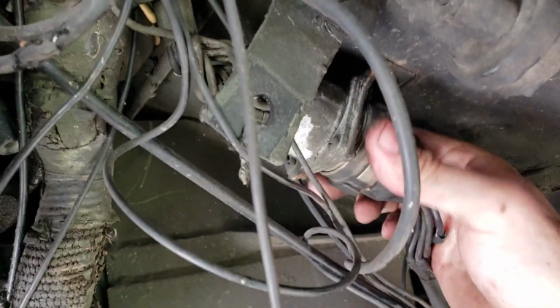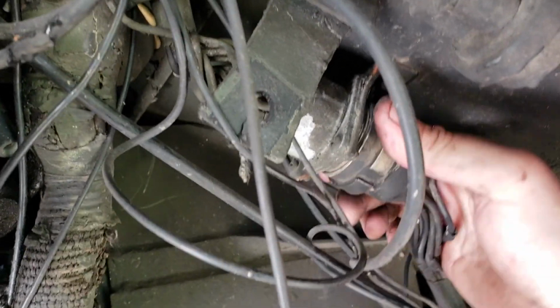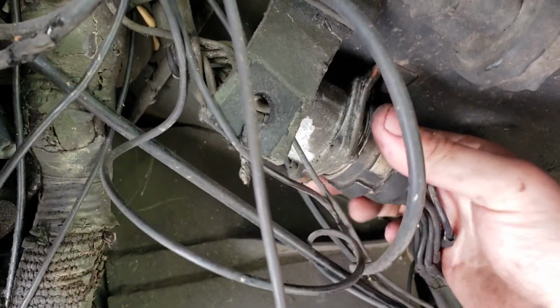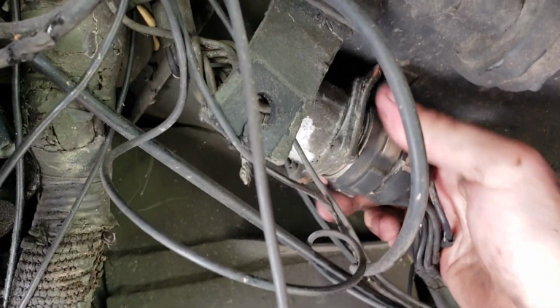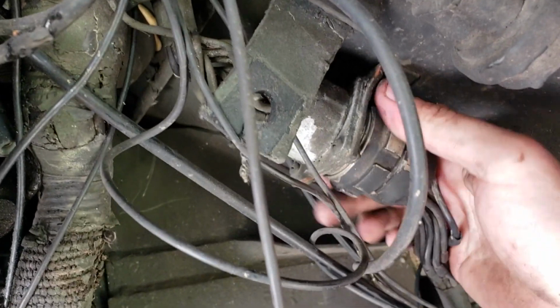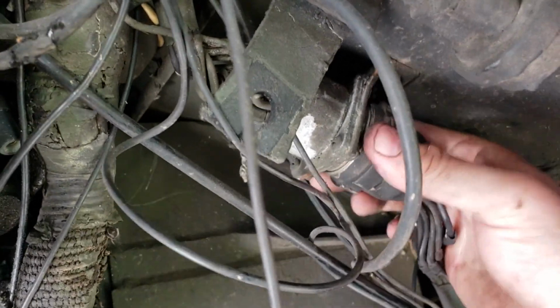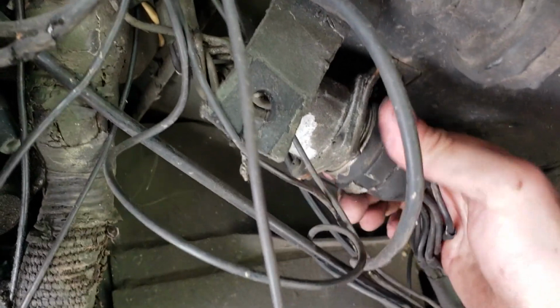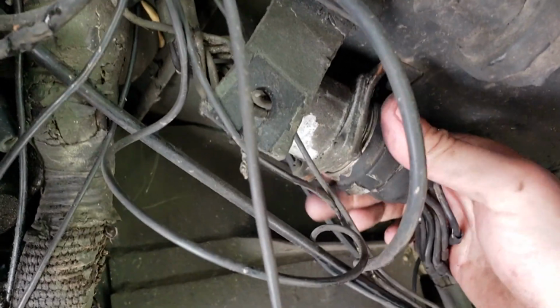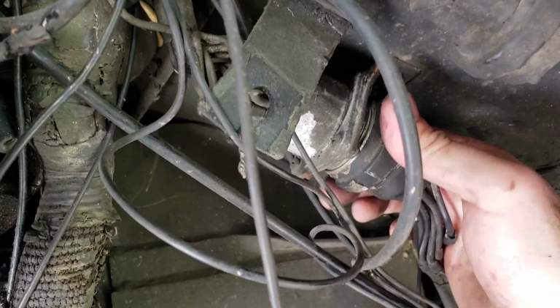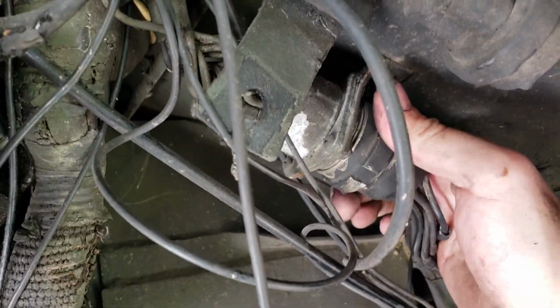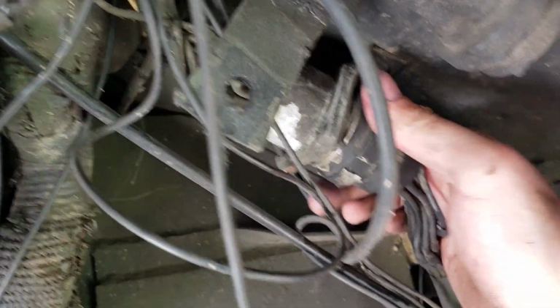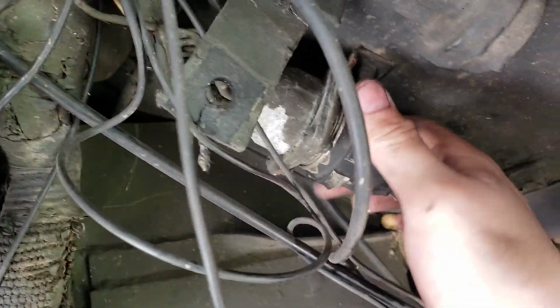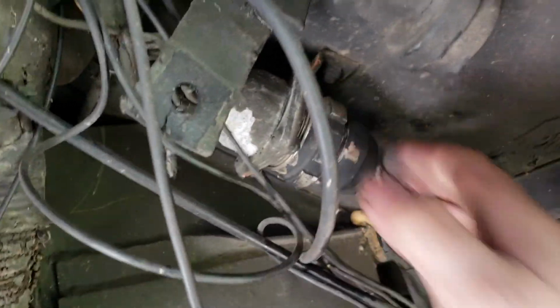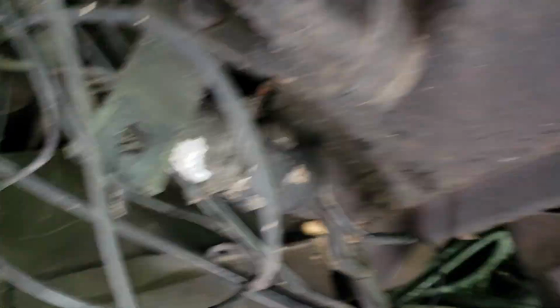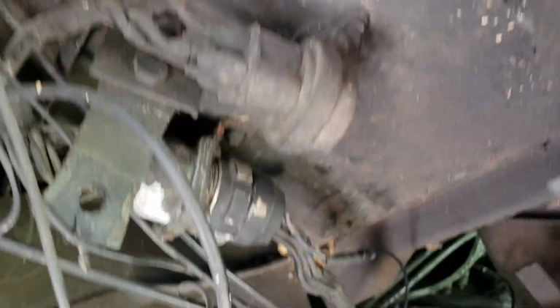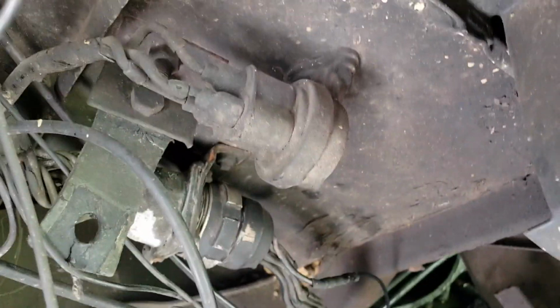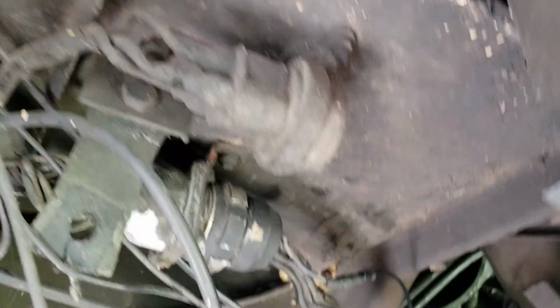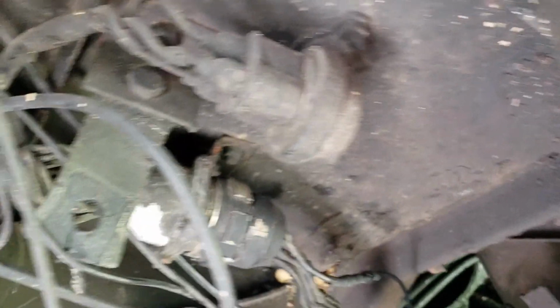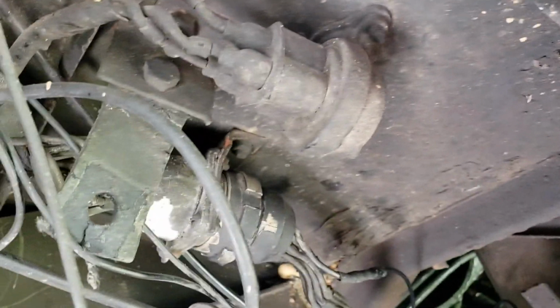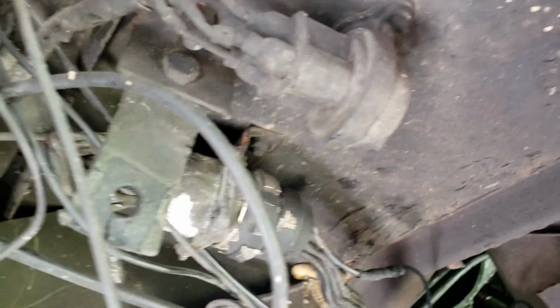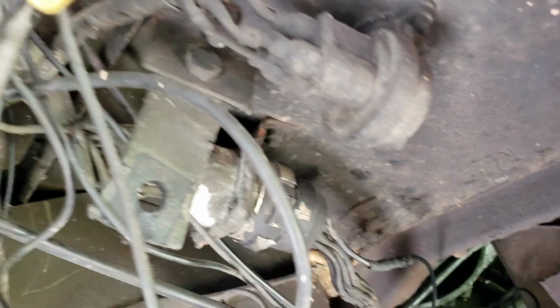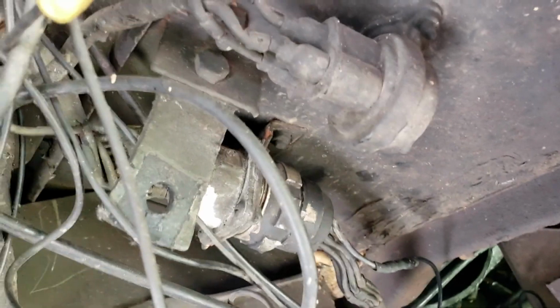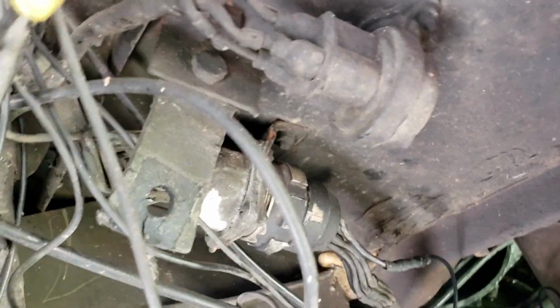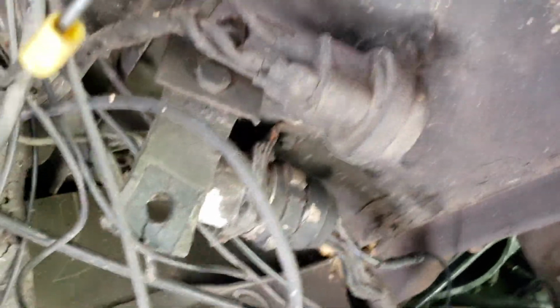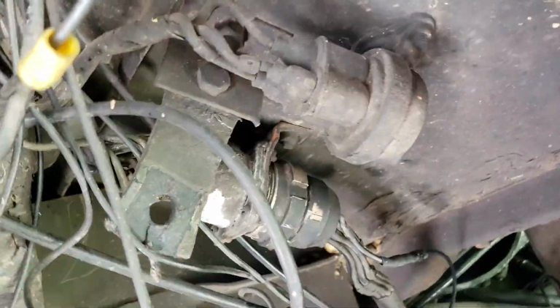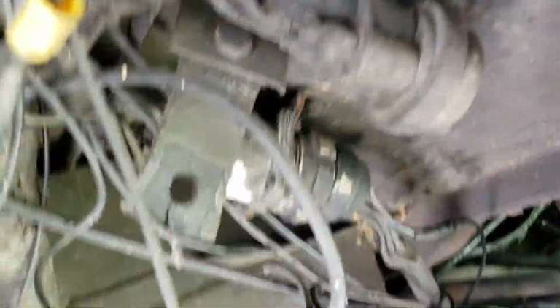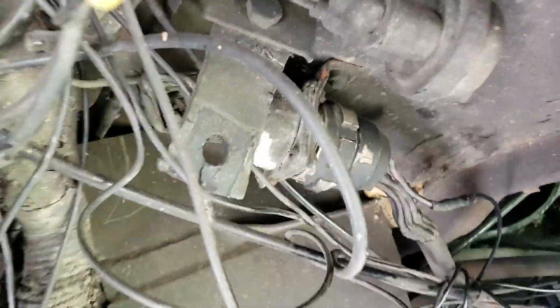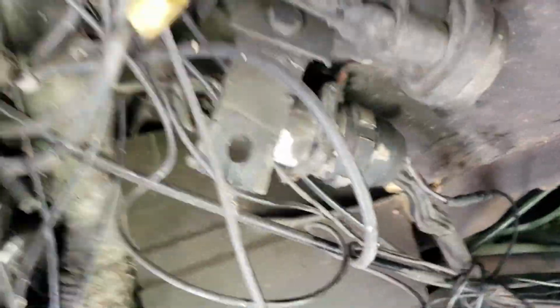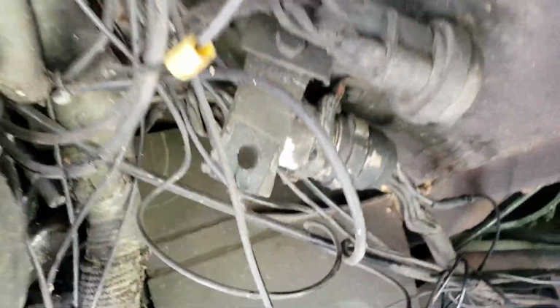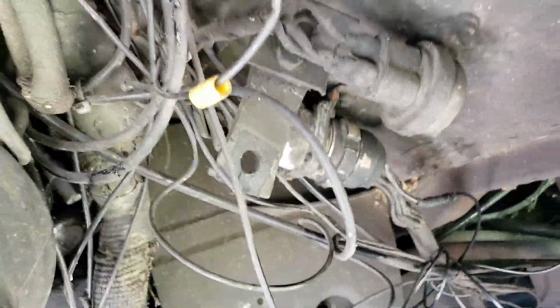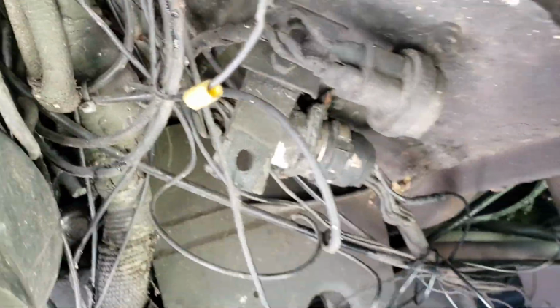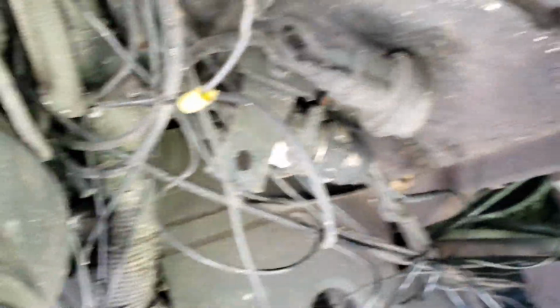It's also a pretty good anti-theft device if you want — just unscrew that about five turns and shake the connector.